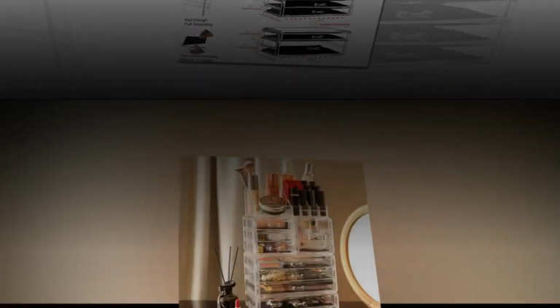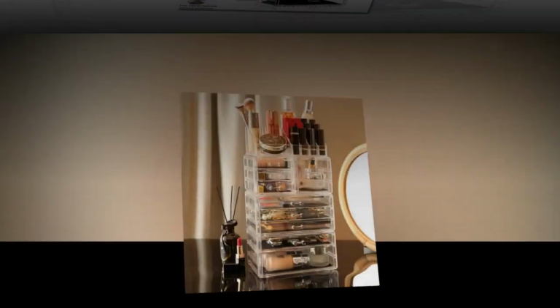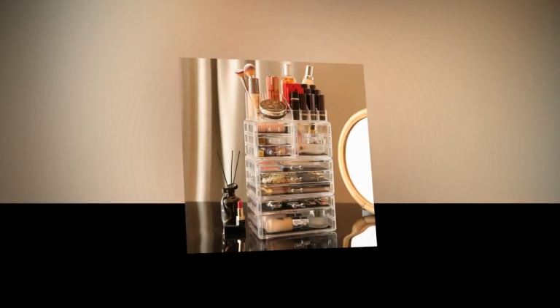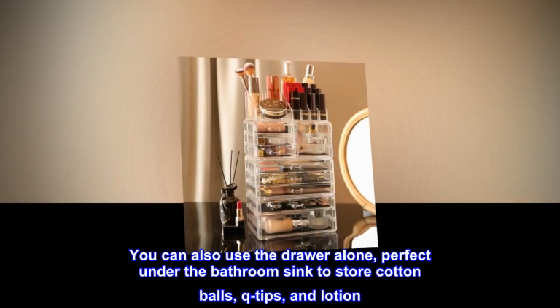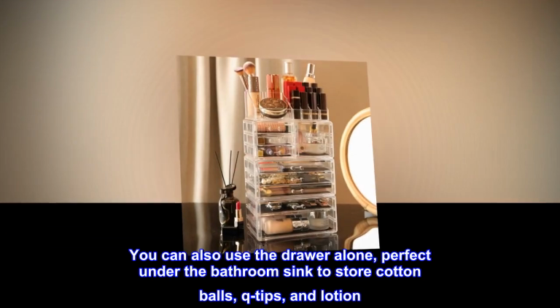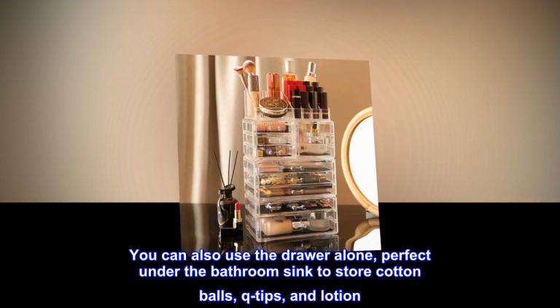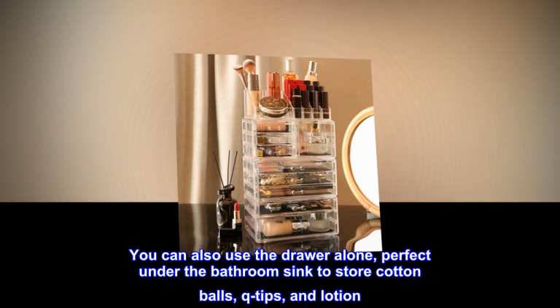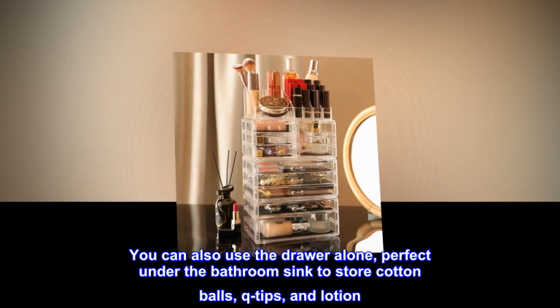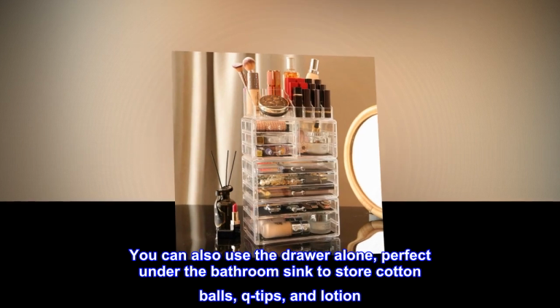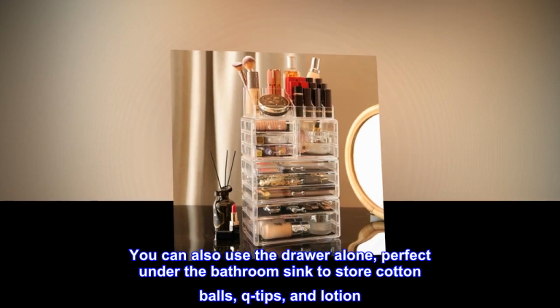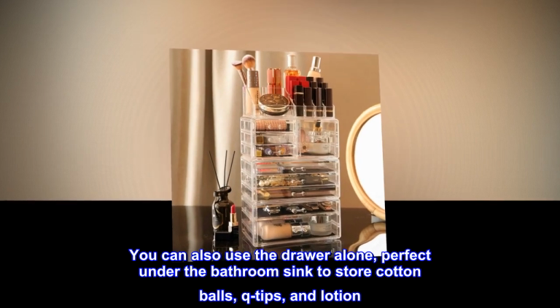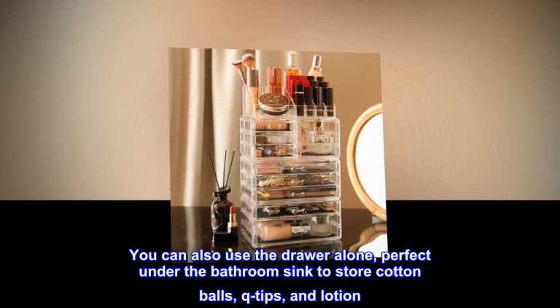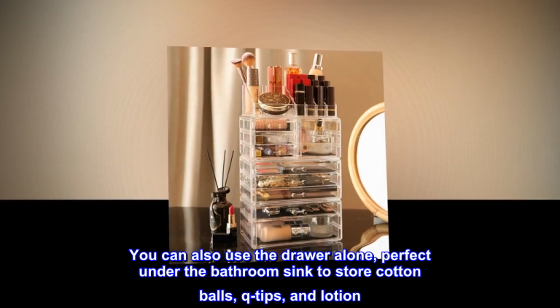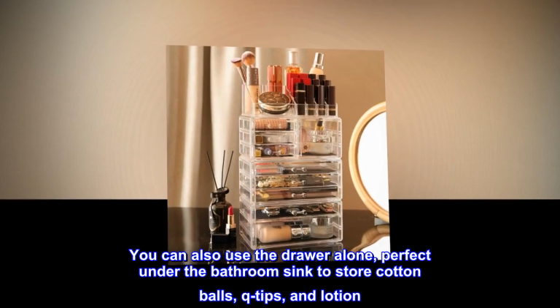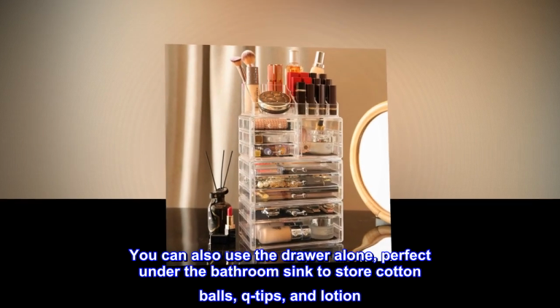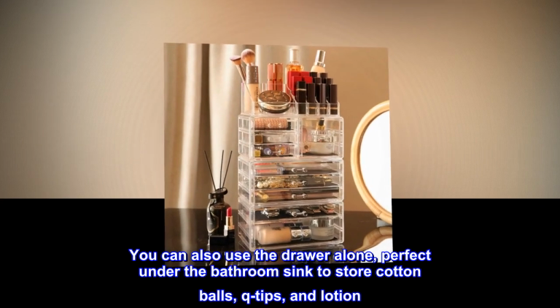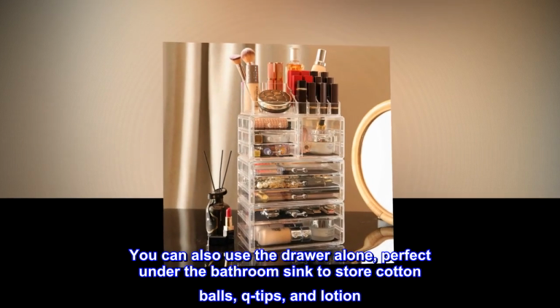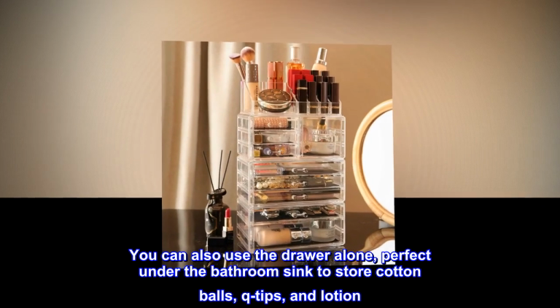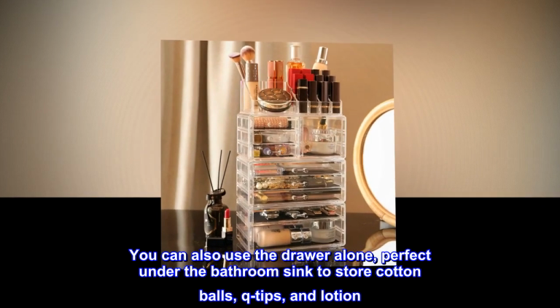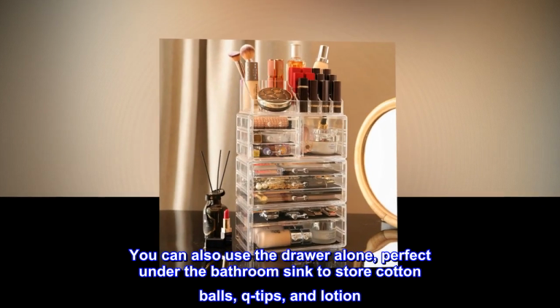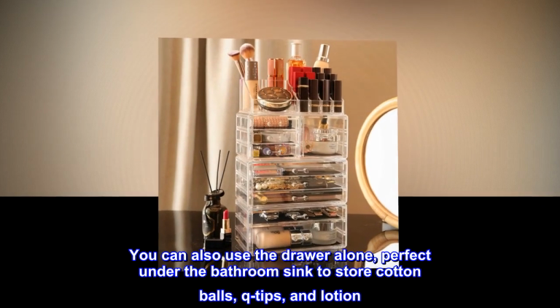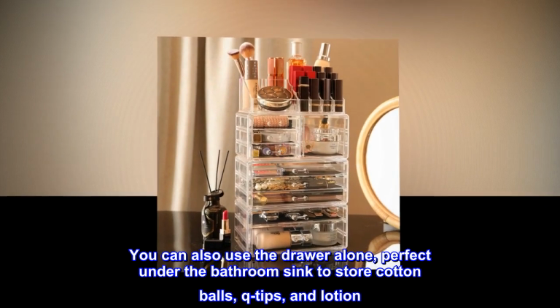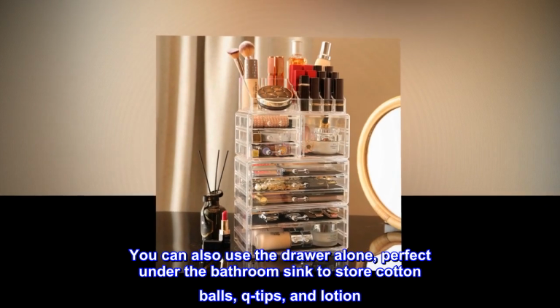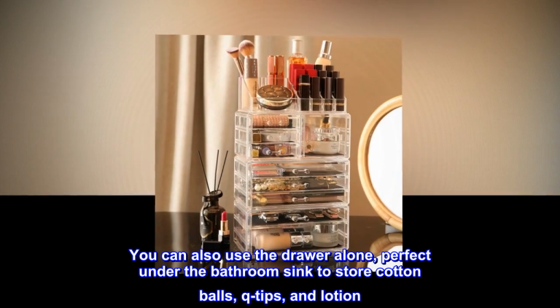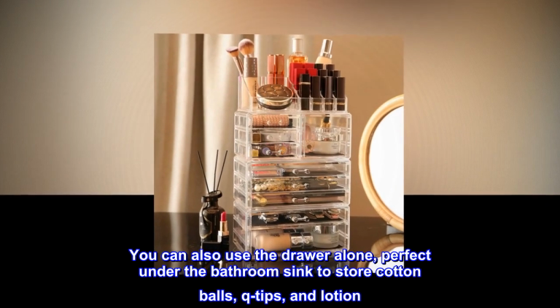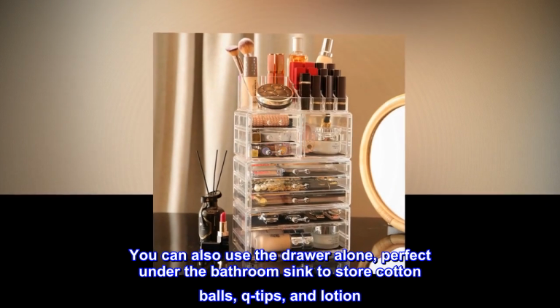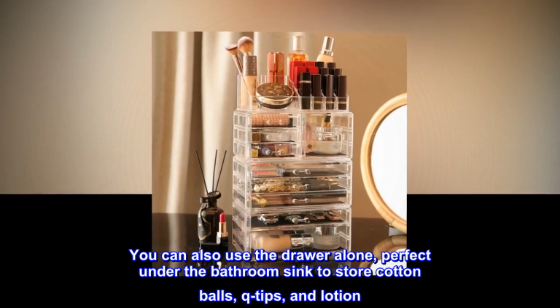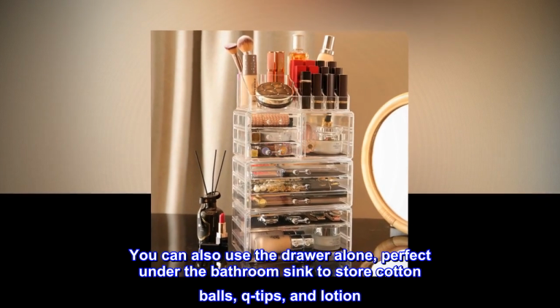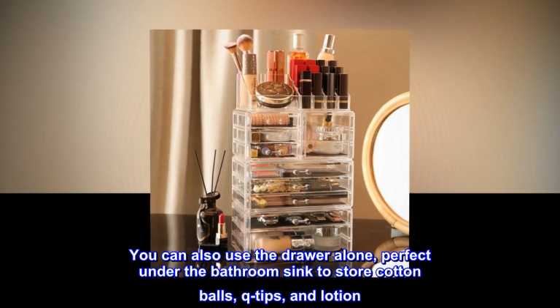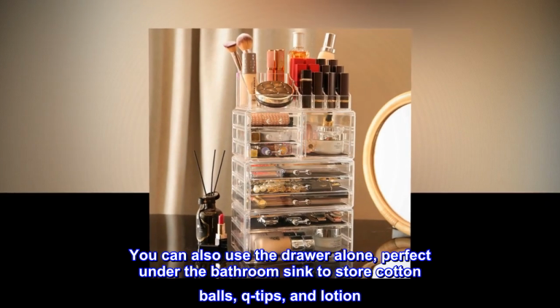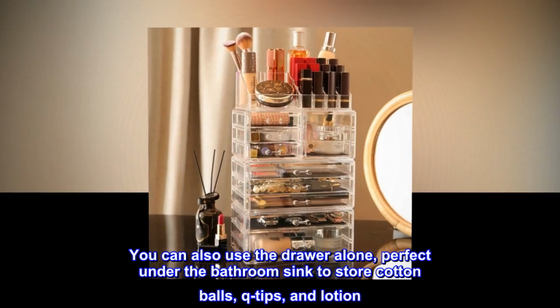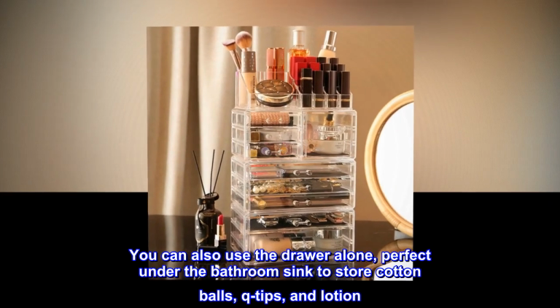You can also use the drawer alone, perfect under the bathroom sink to store cotton balls, q-tips, and lotion.